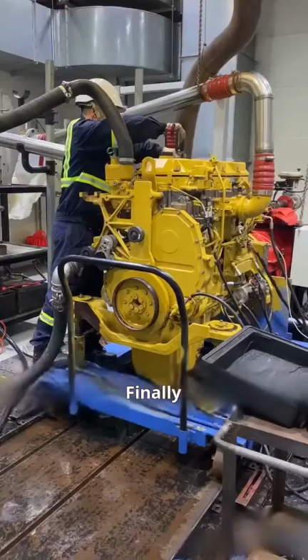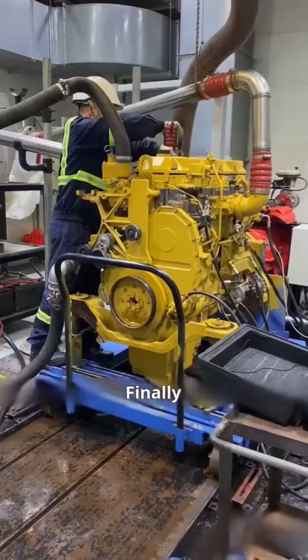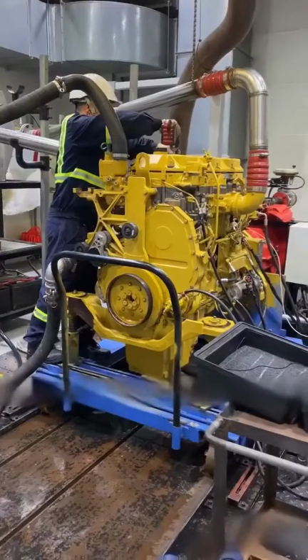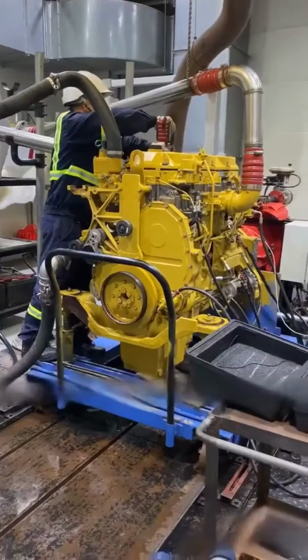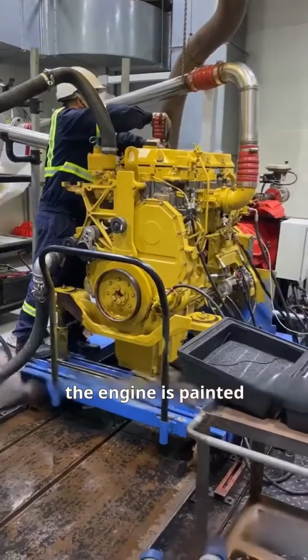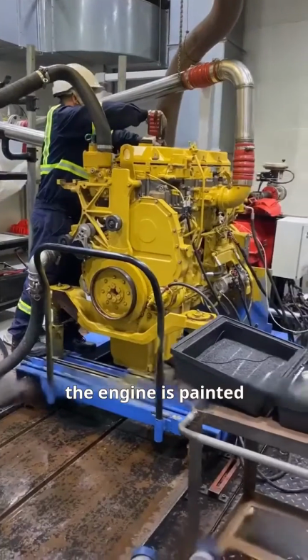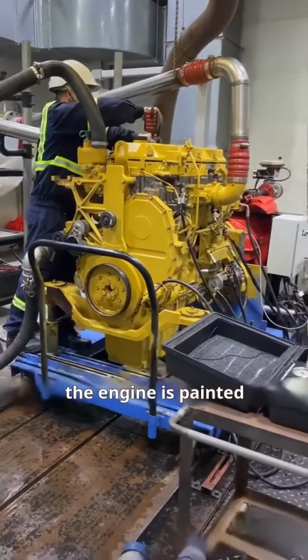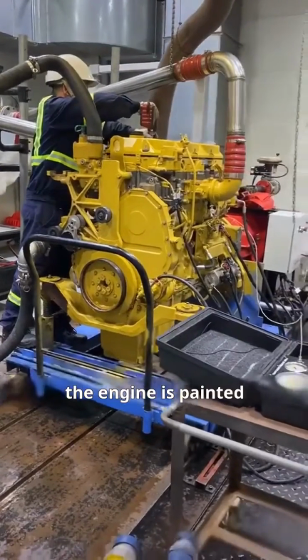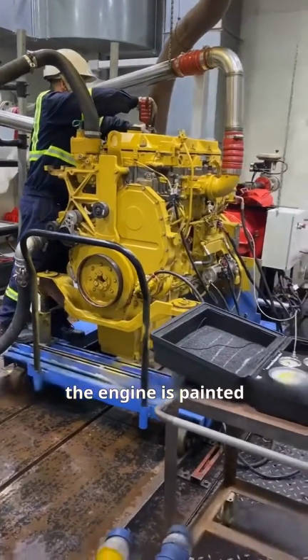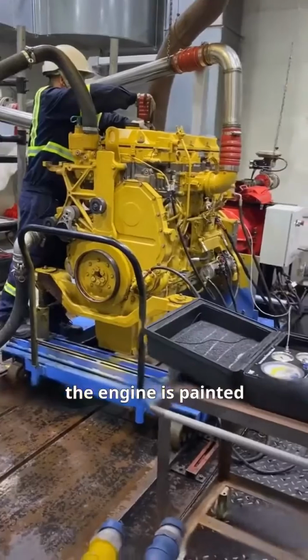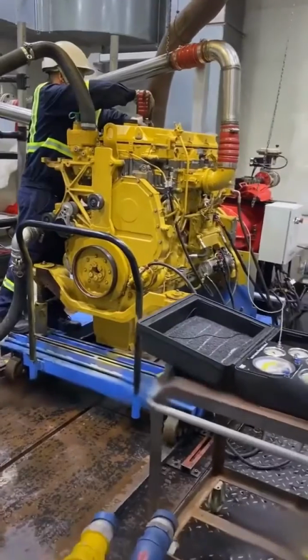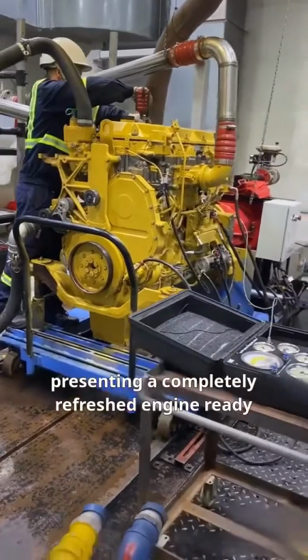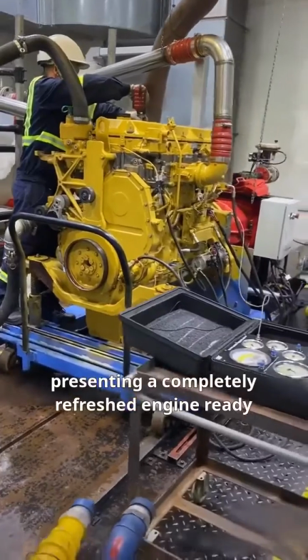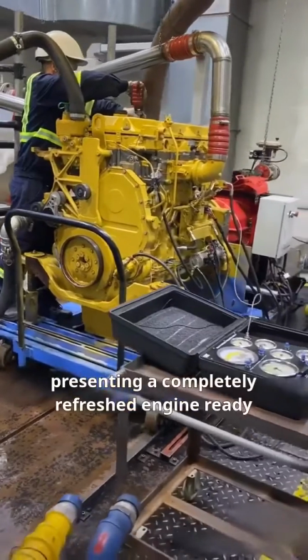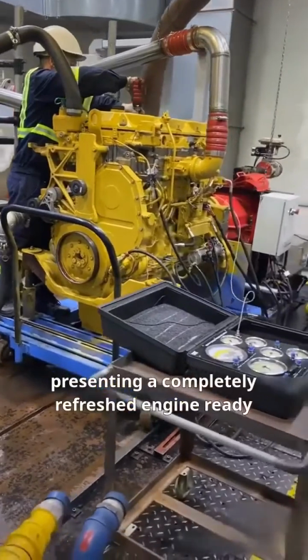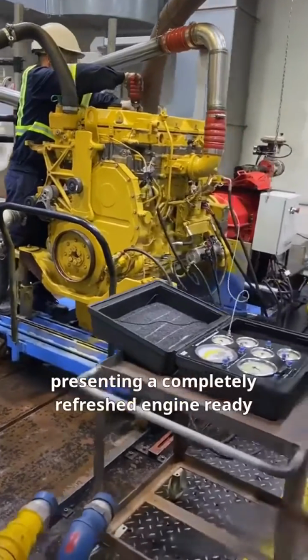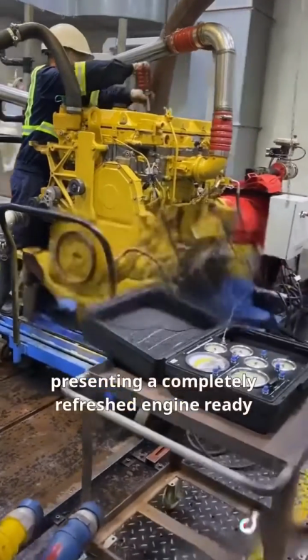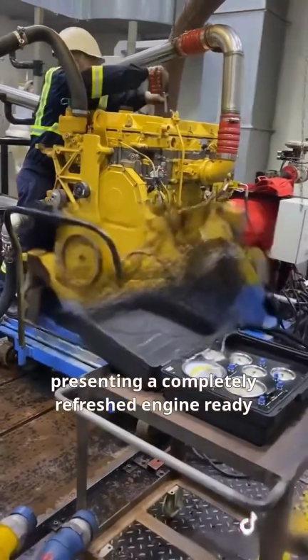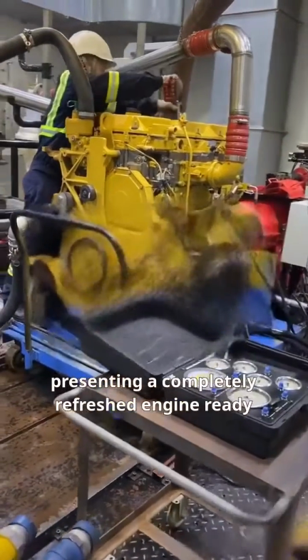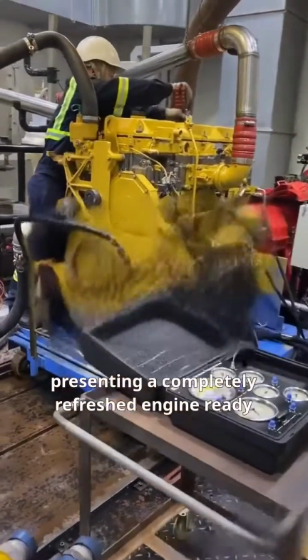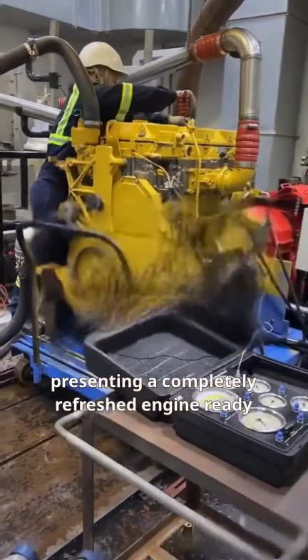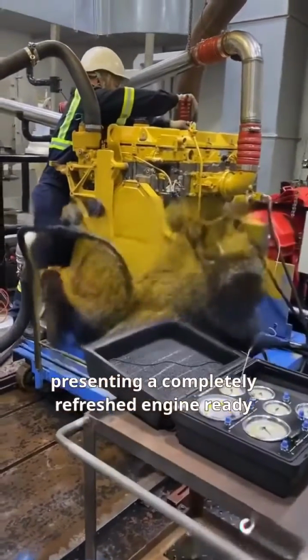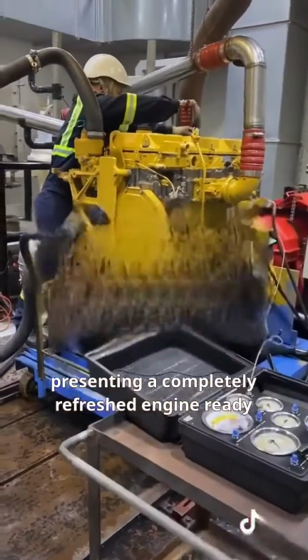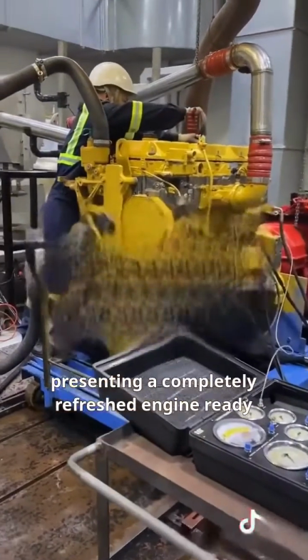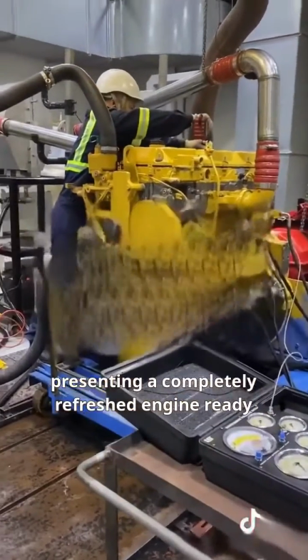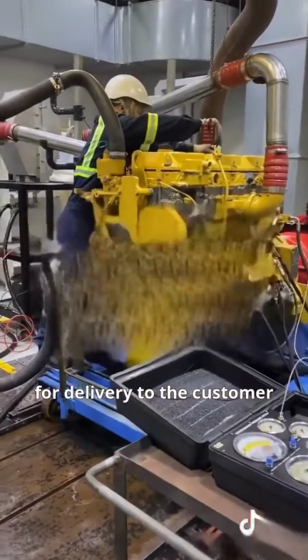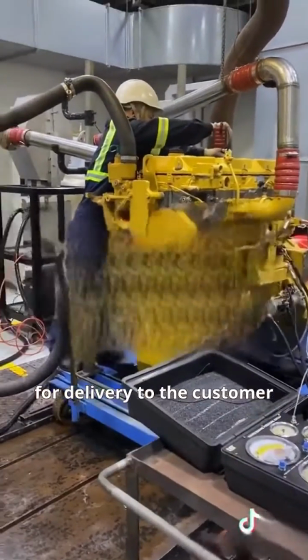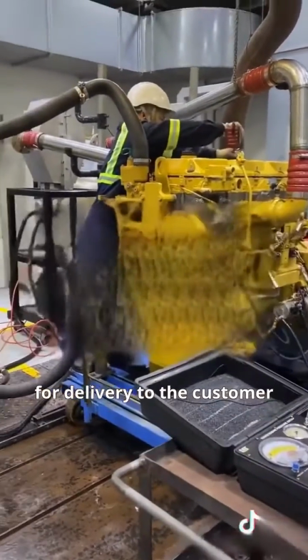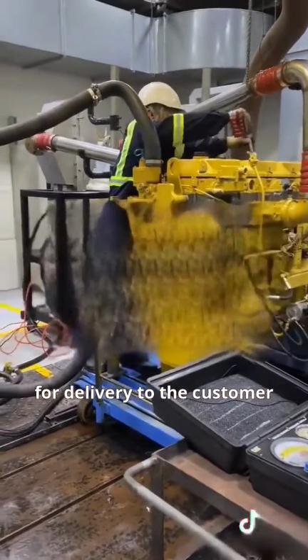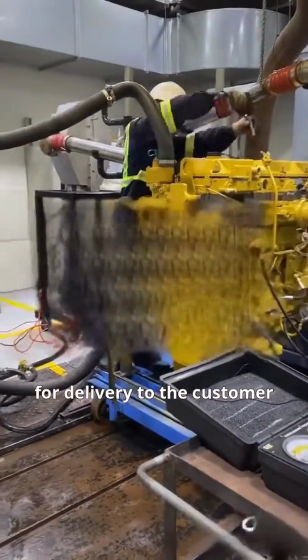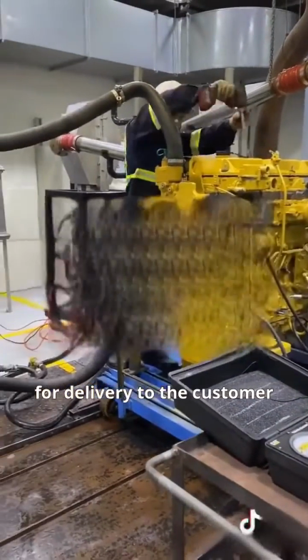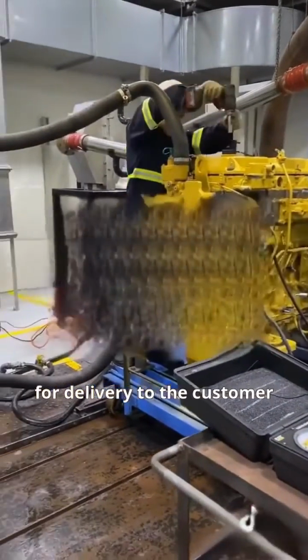Finally, the engine is painted, presenting a completely refreshed engine ready for delivery to the customer.